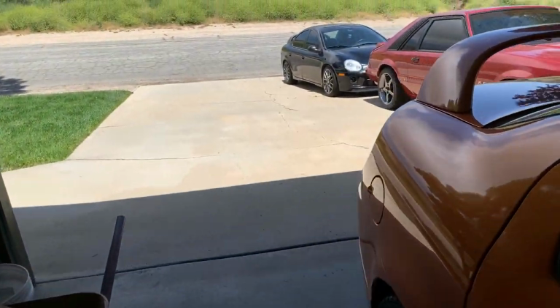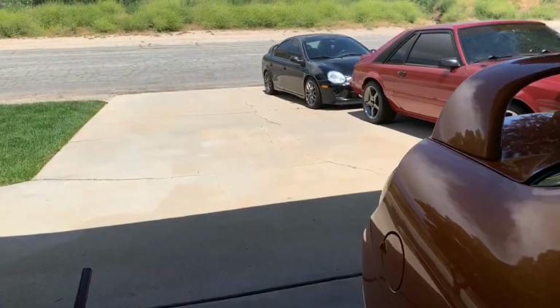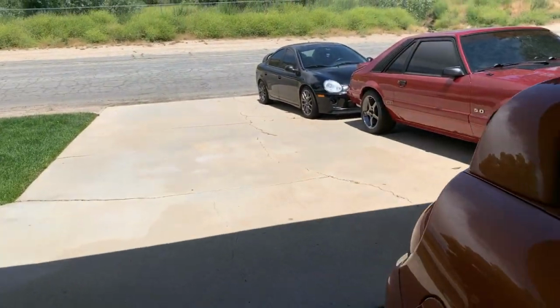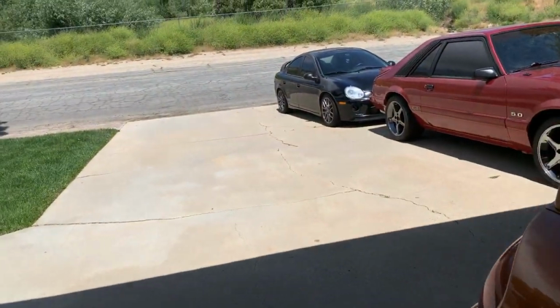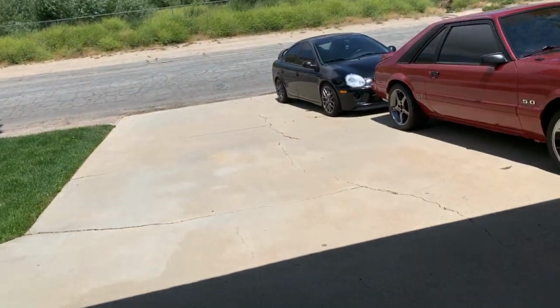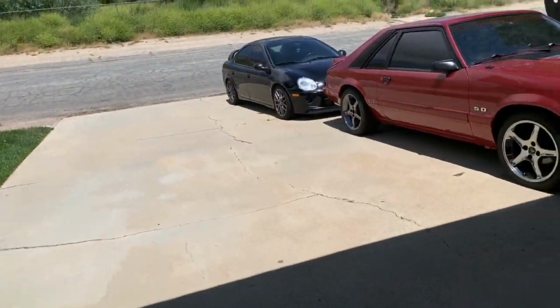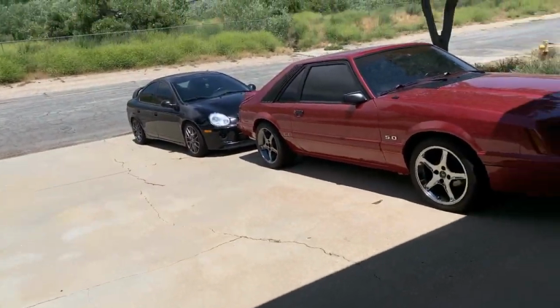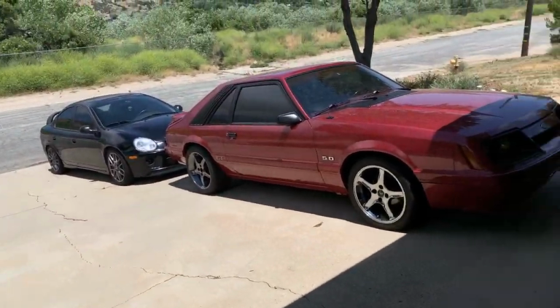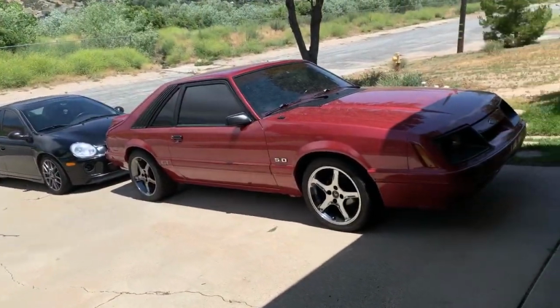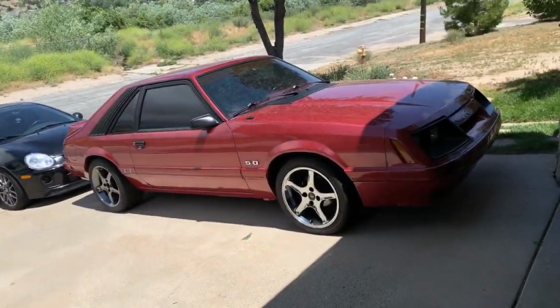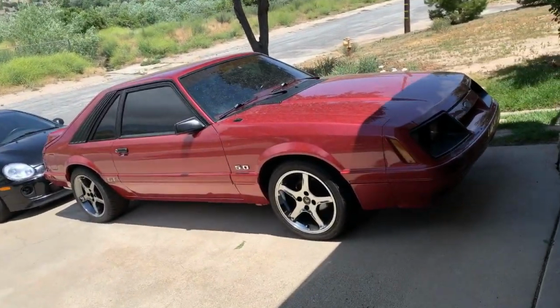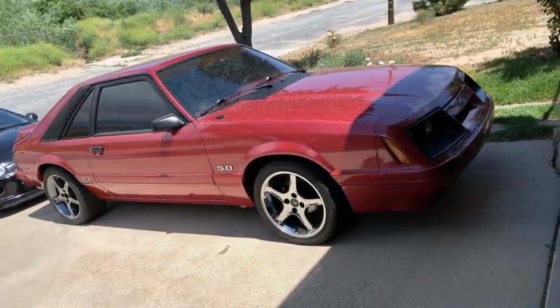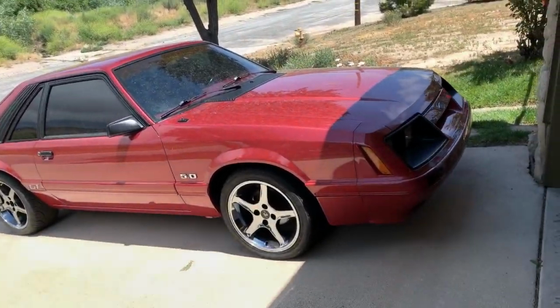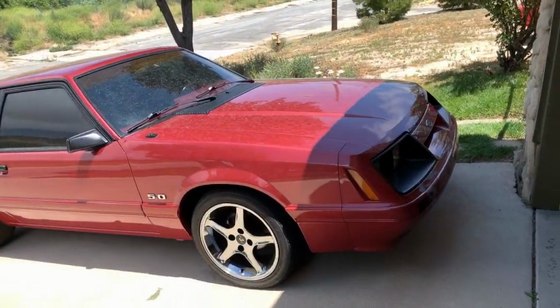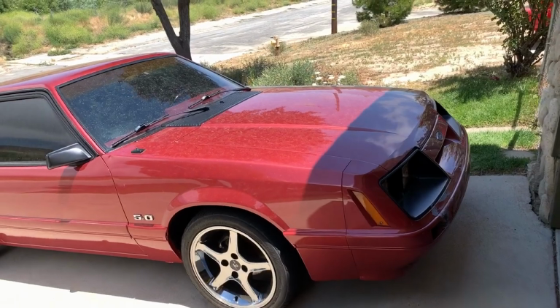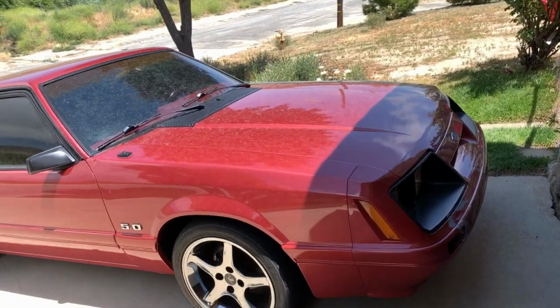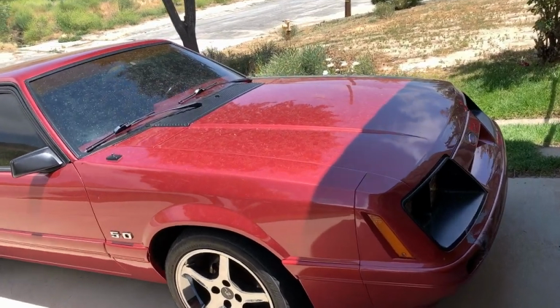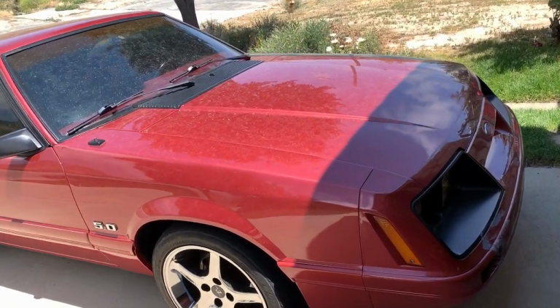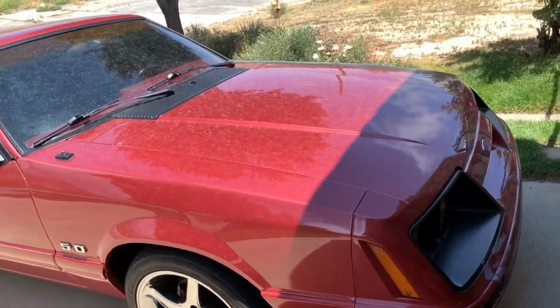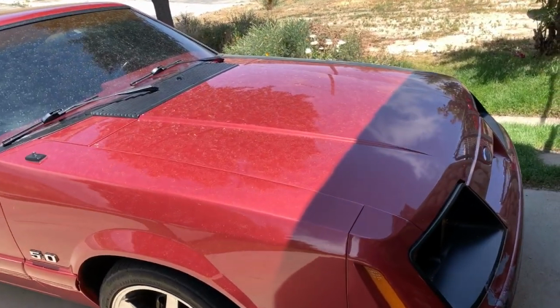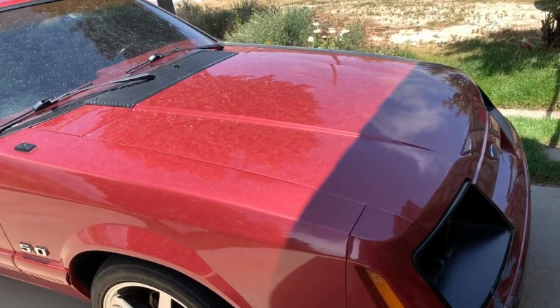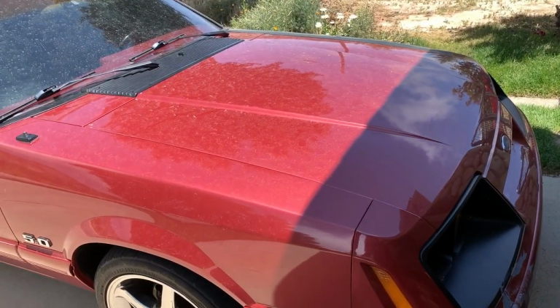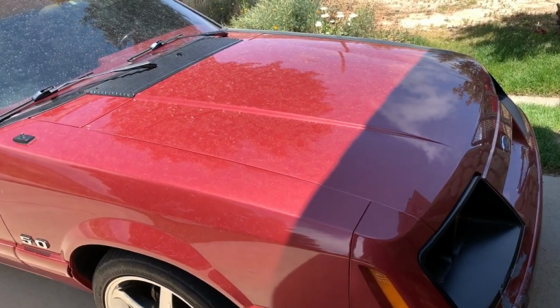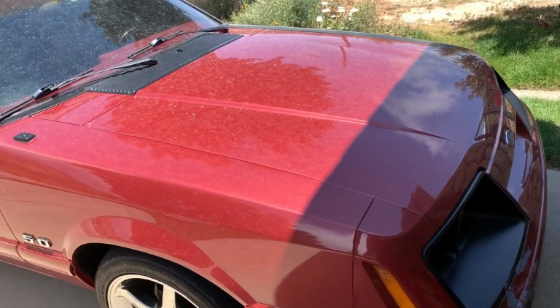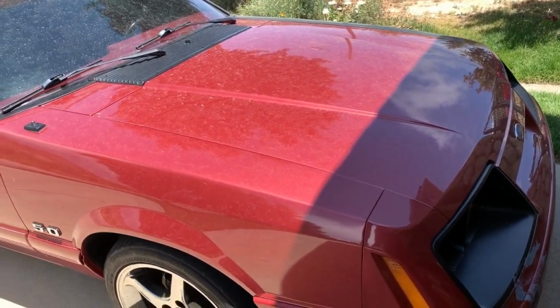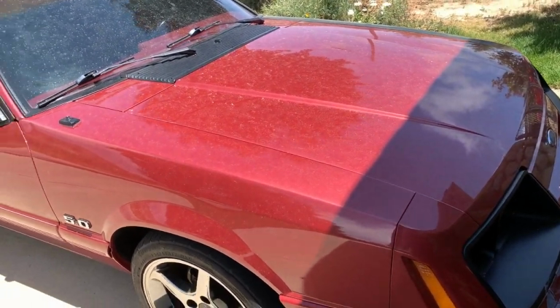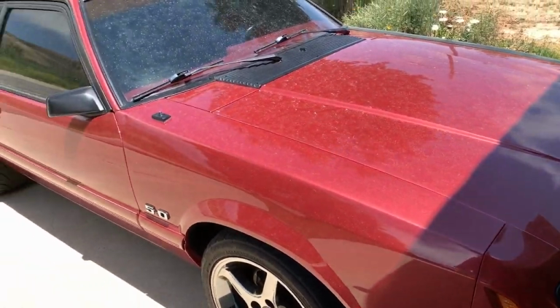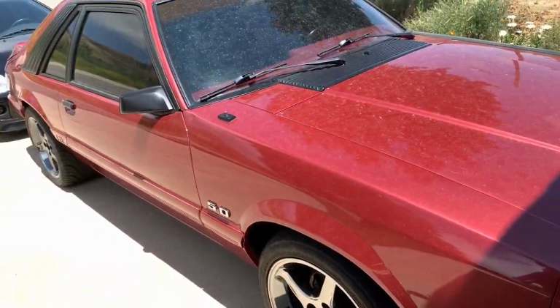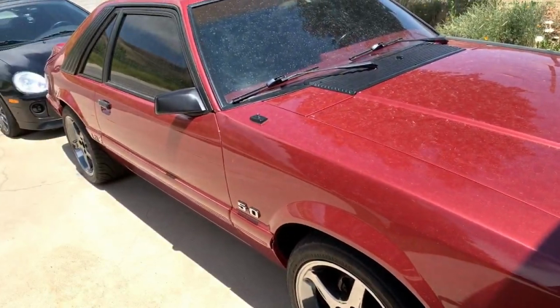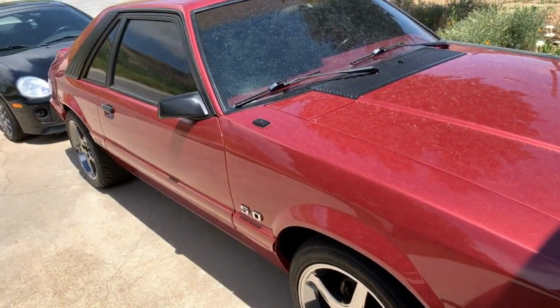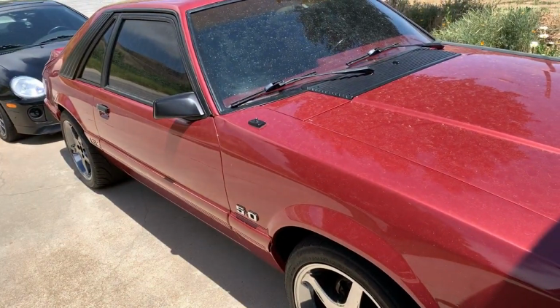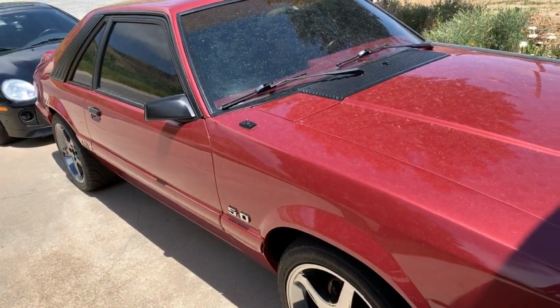Look how dirty the Mustang got. It rained overnight. I'm upset. I'm so upset.